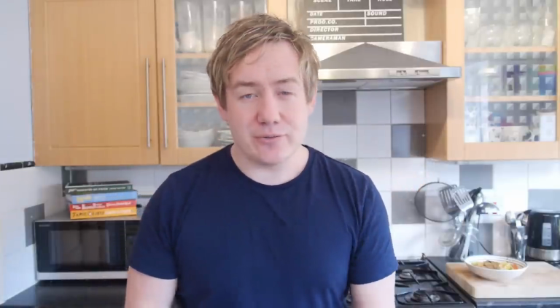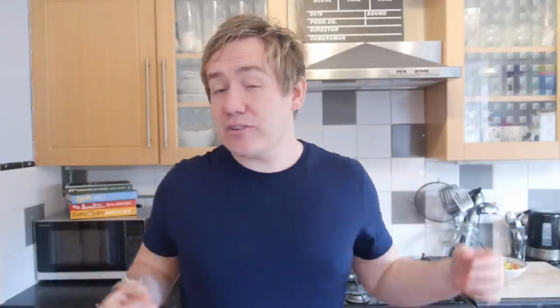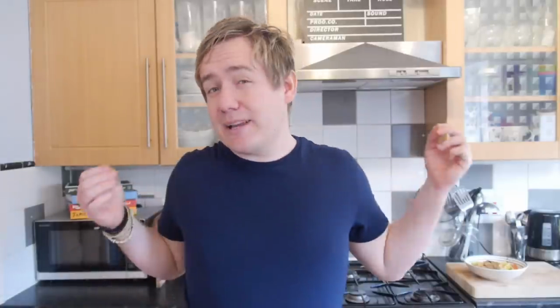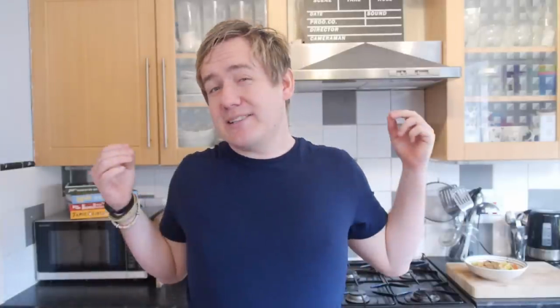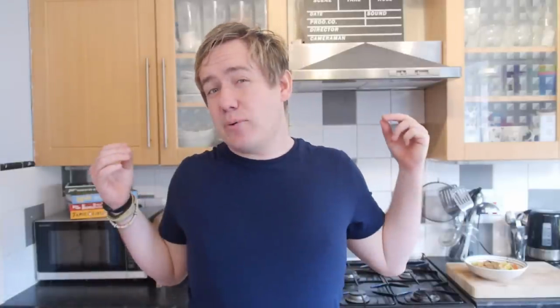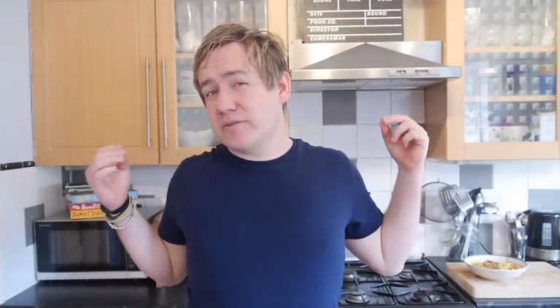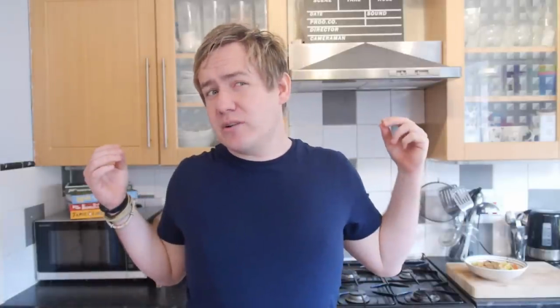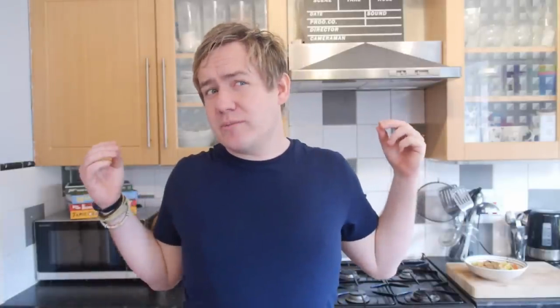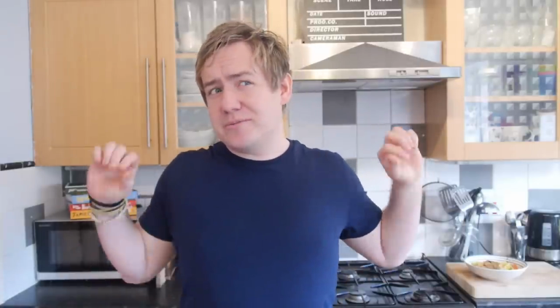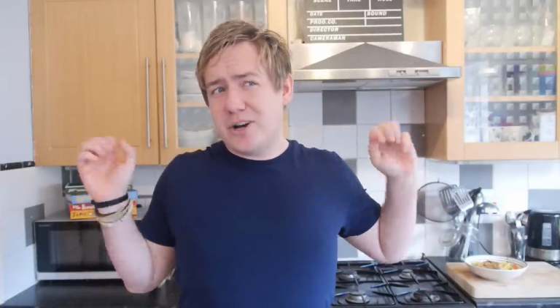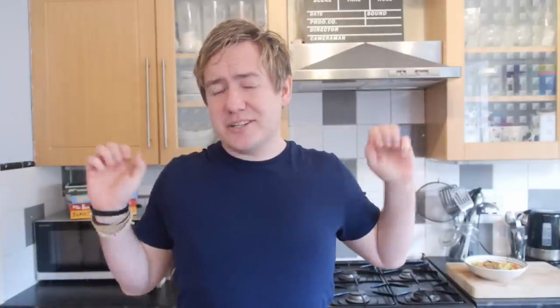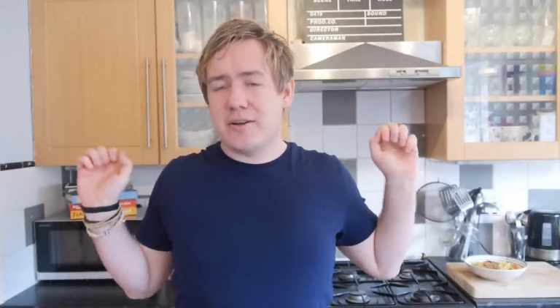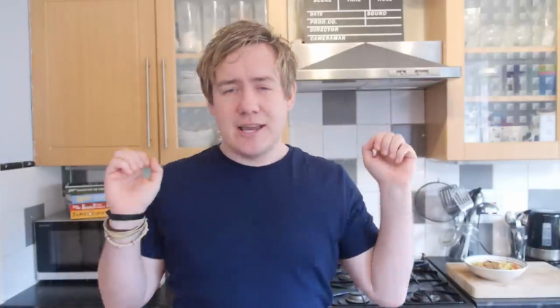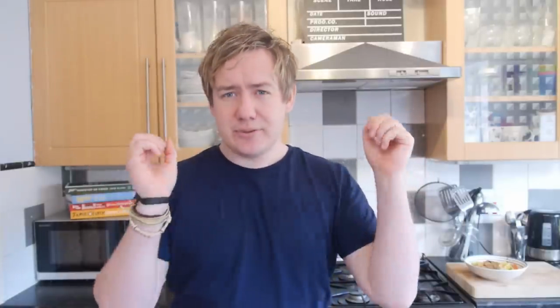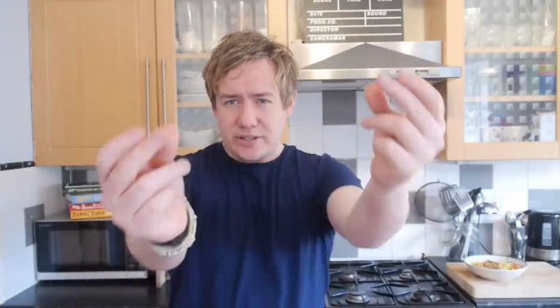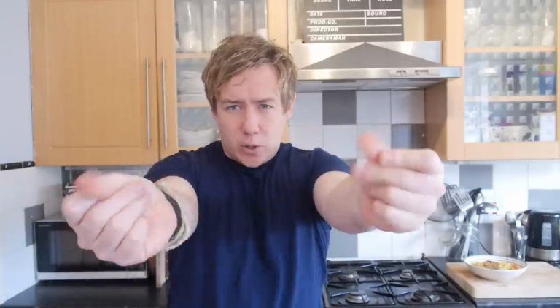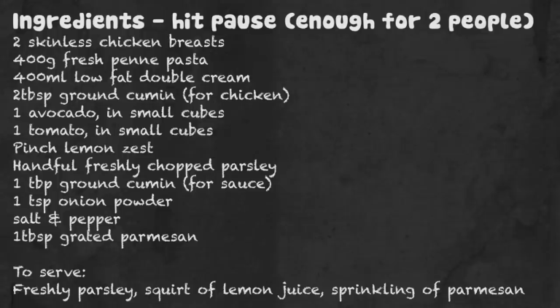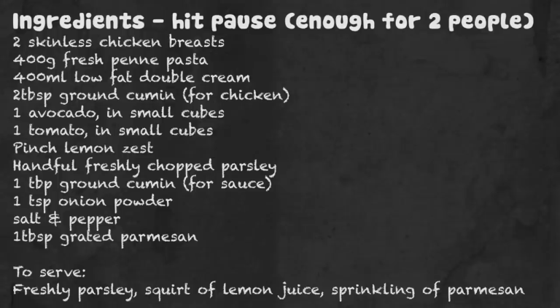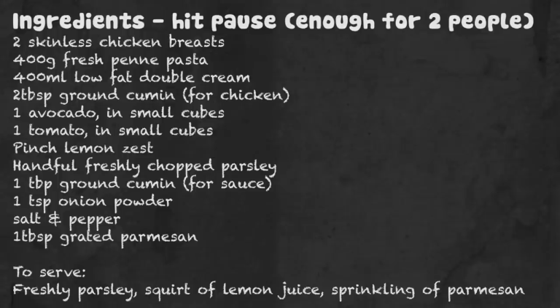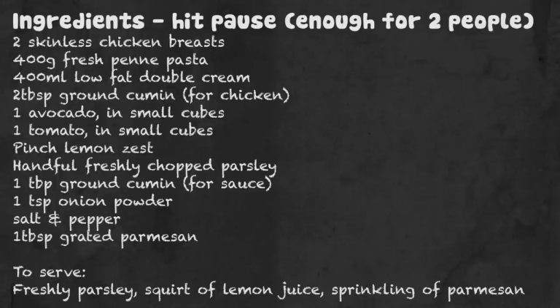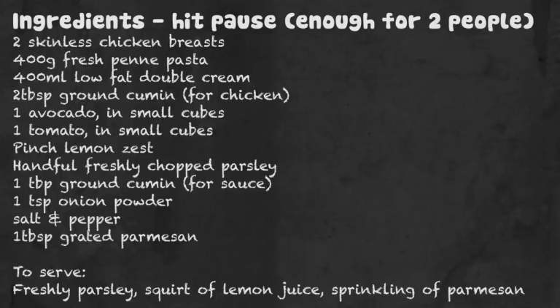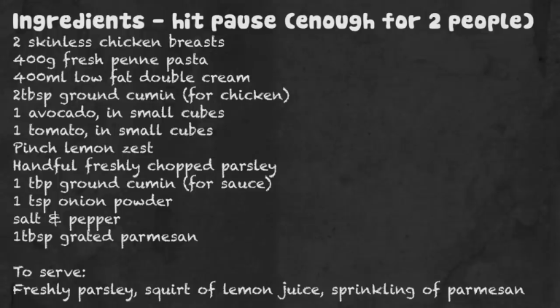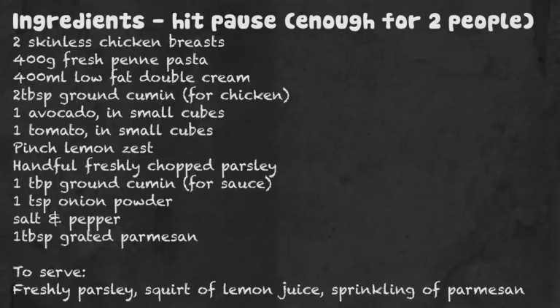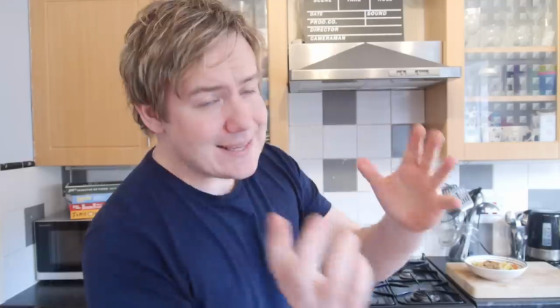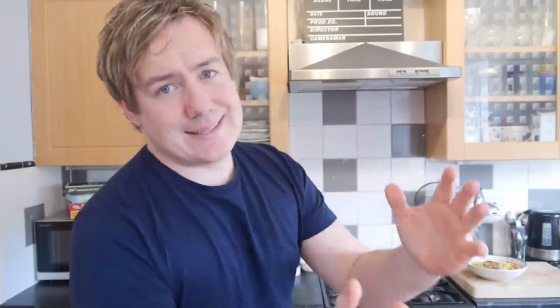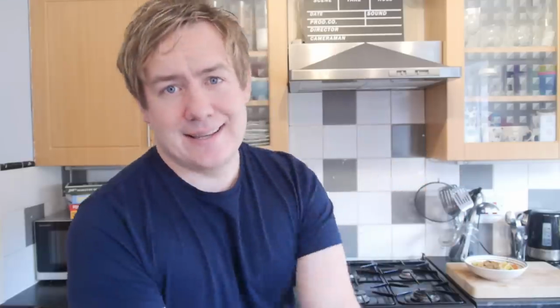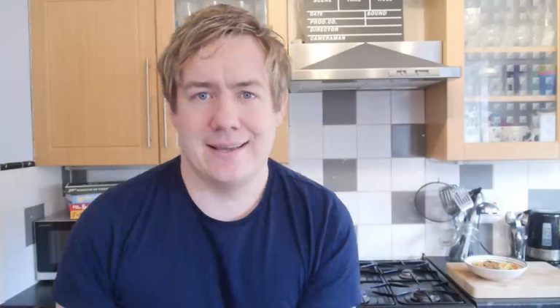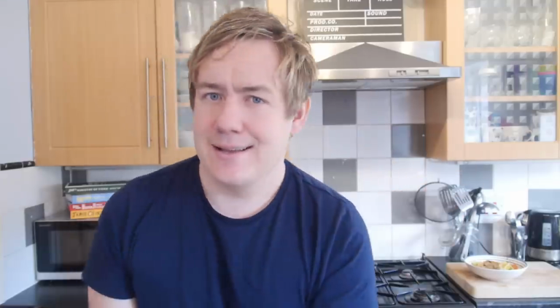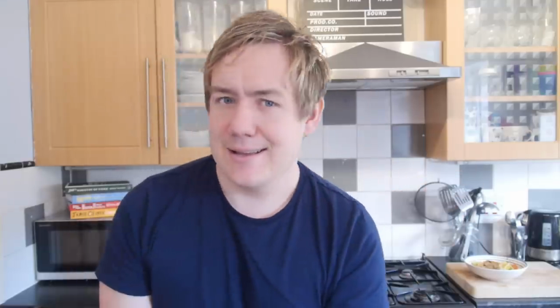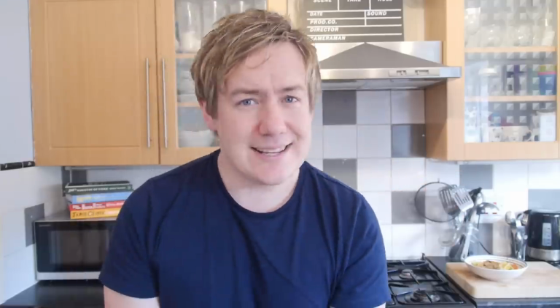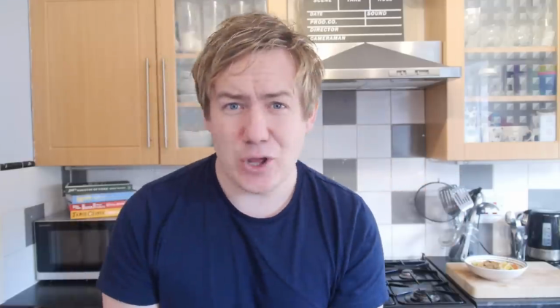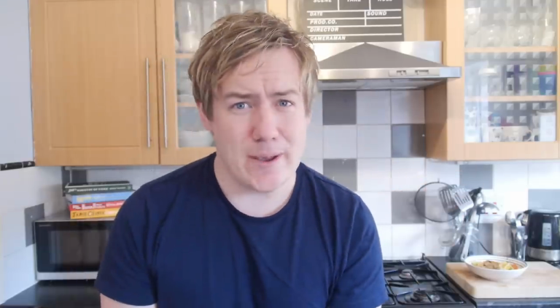So if you want to have a go at making this, hit pause on the video — what am I doing with my arms, I don't know — hit pause on the video now, write them all down, this is how you do it.